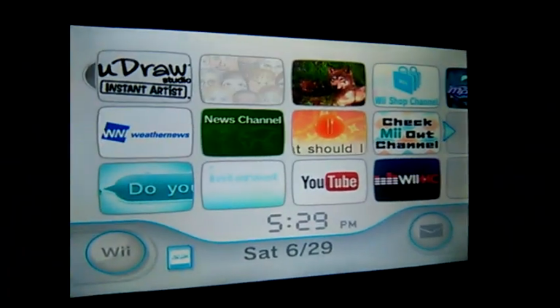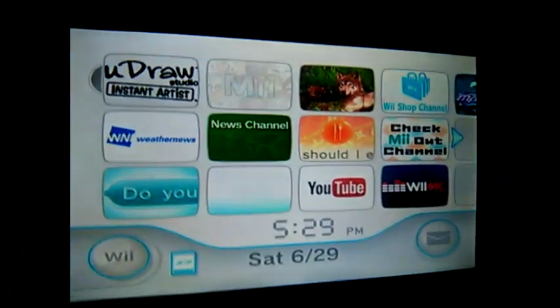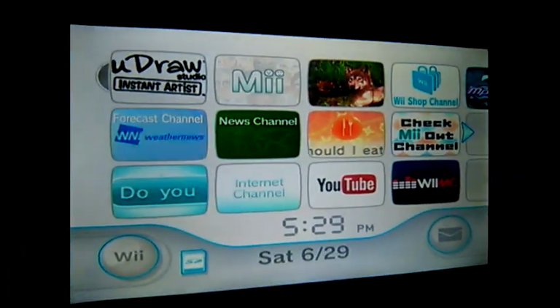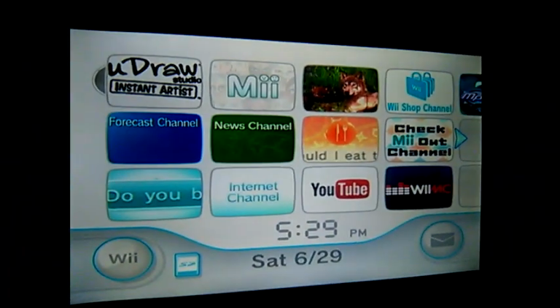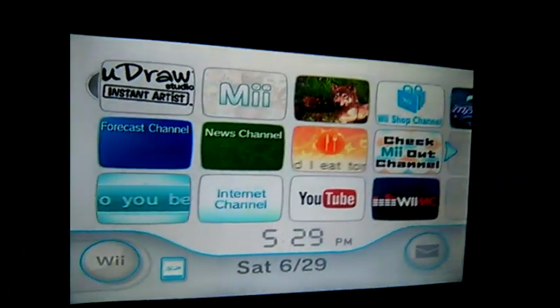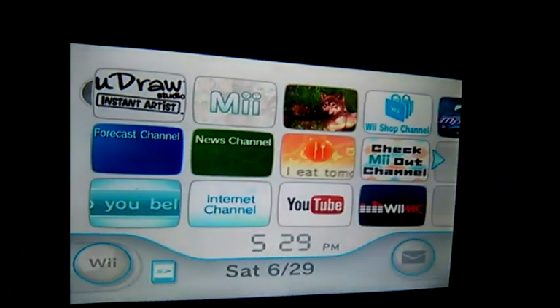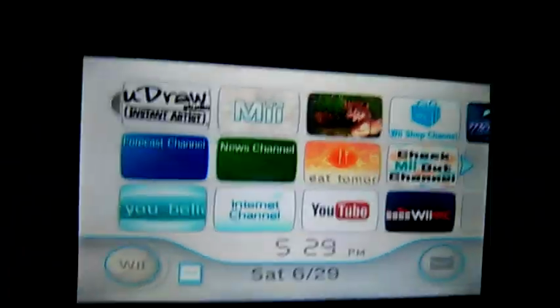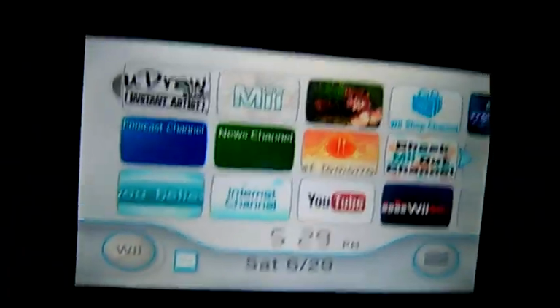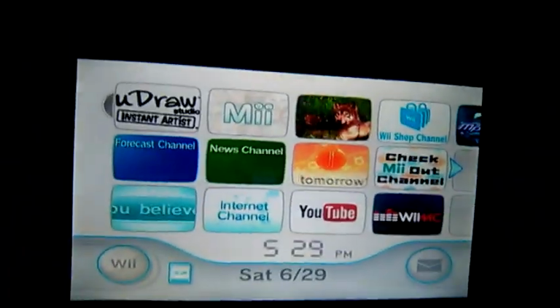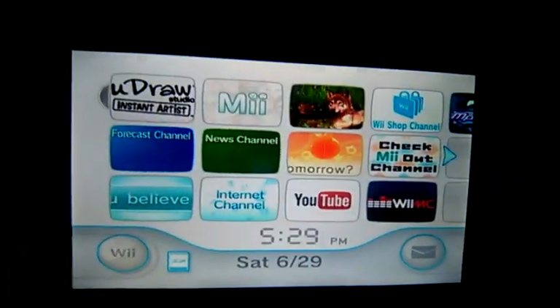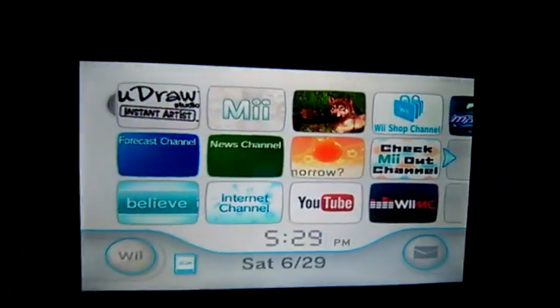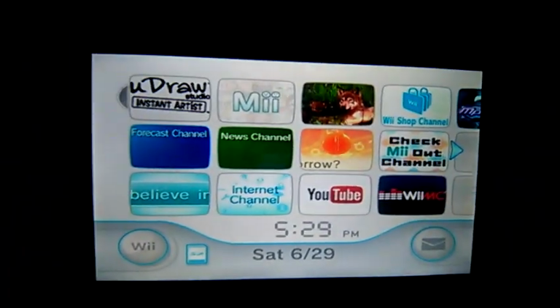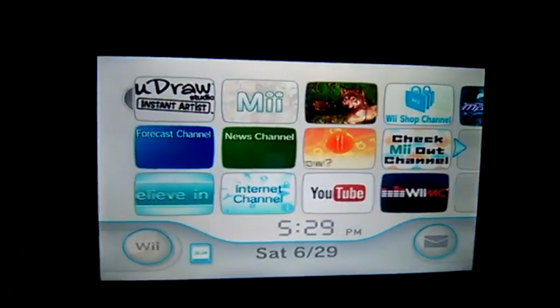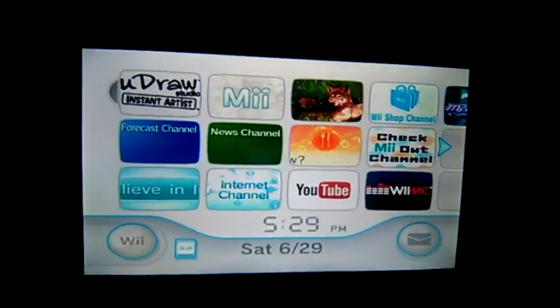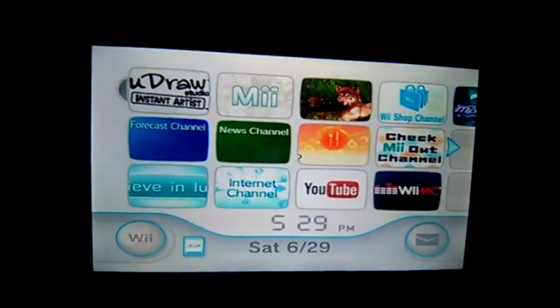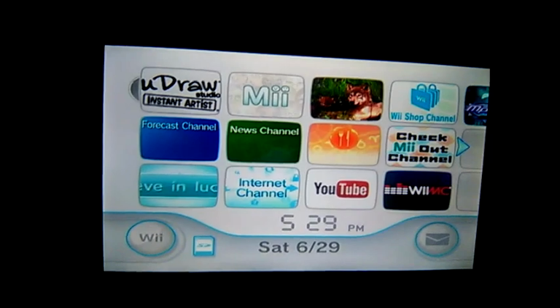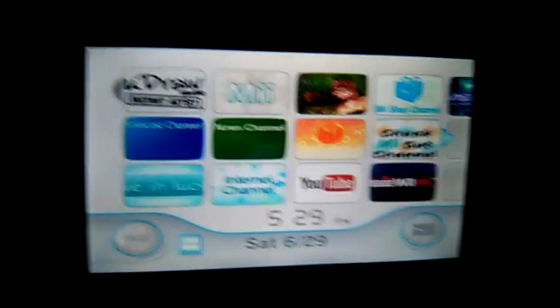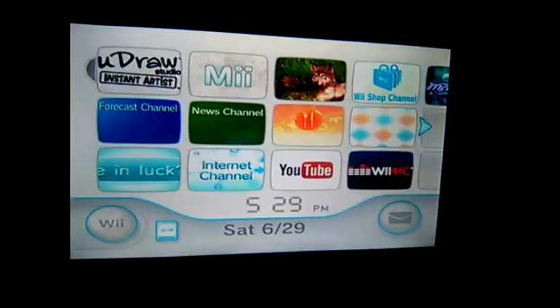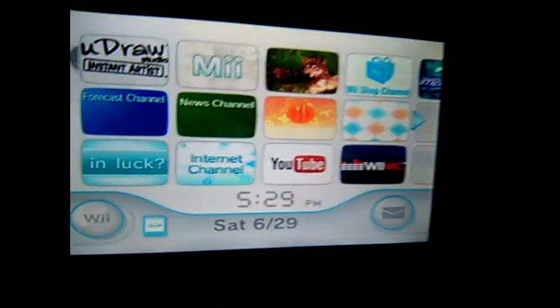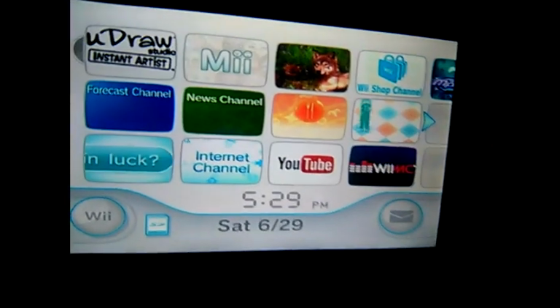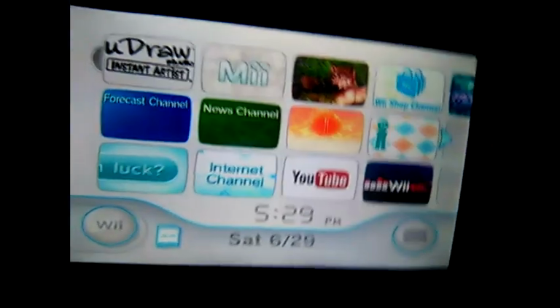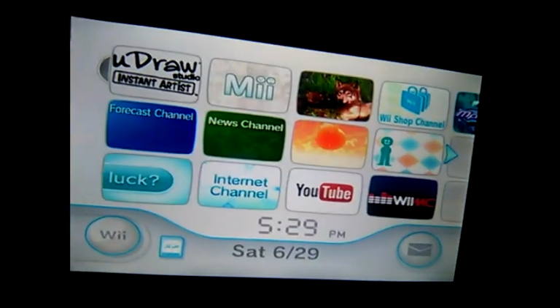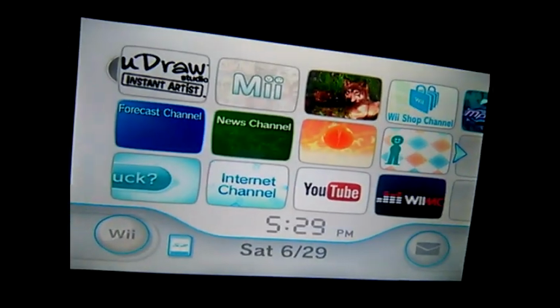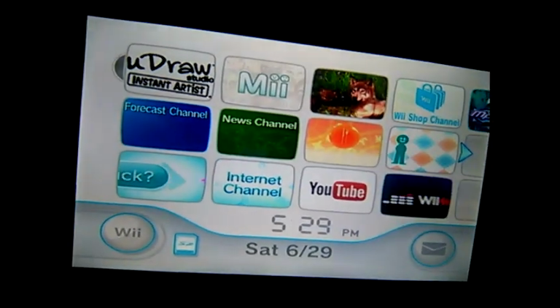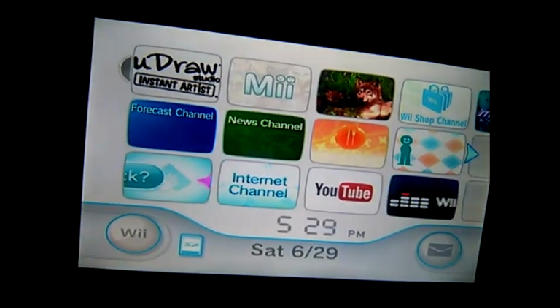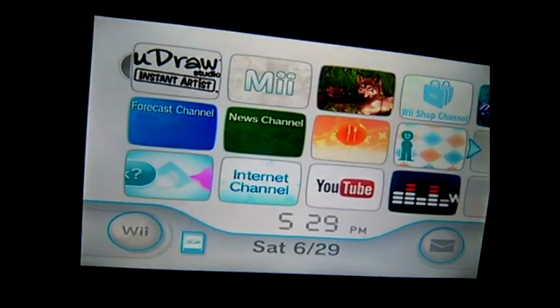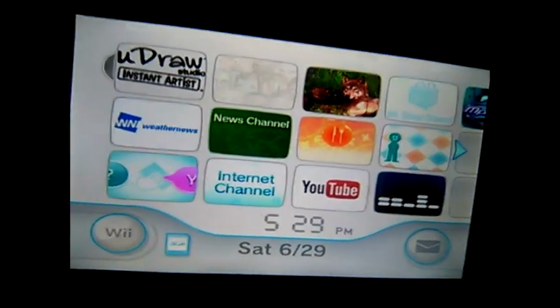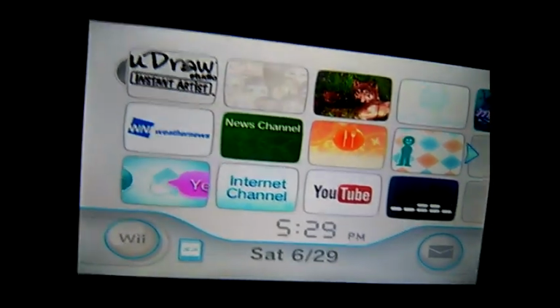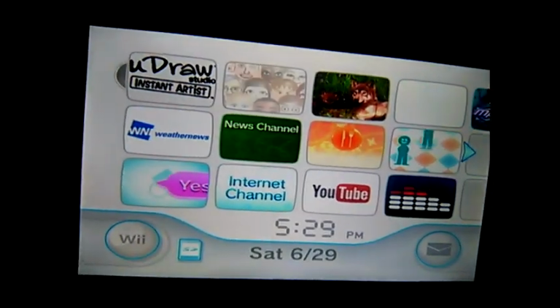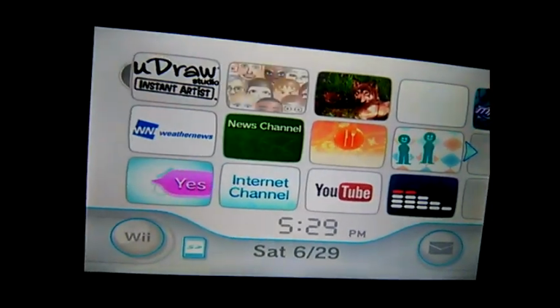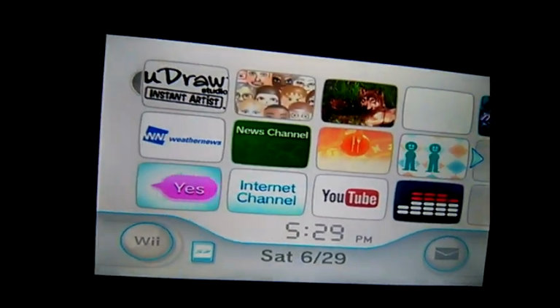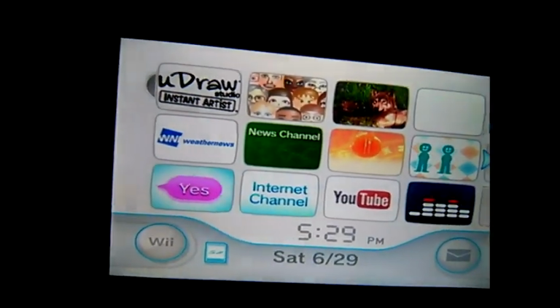Hello guys, welcome back. Today I'm gonna show you guys the YouTube Wii app on the Wii.